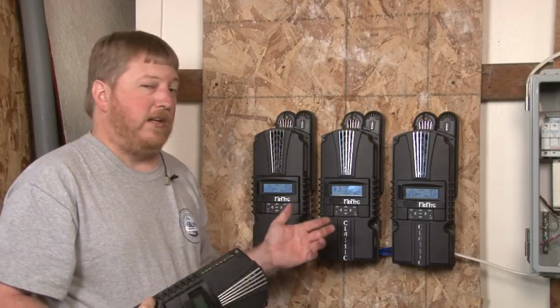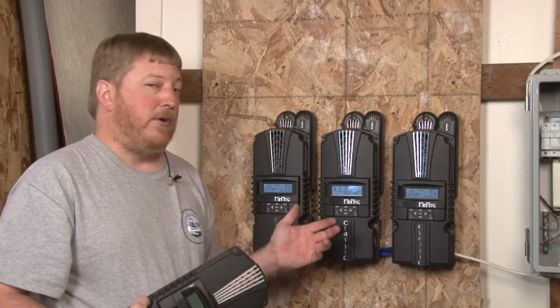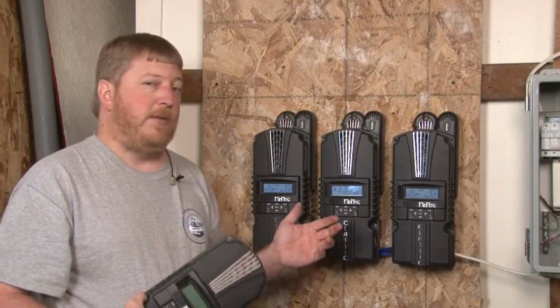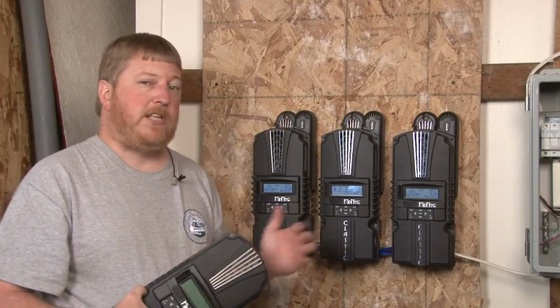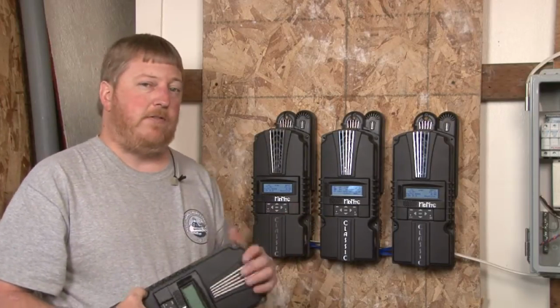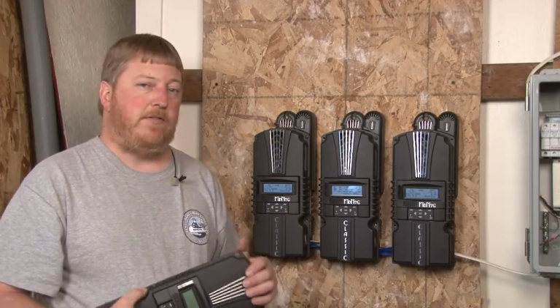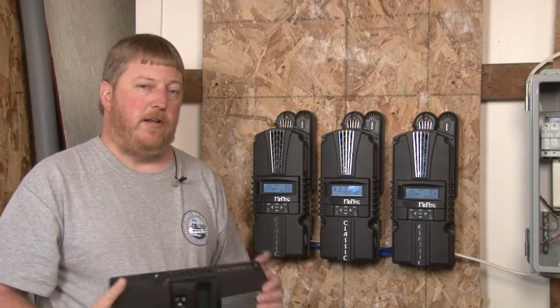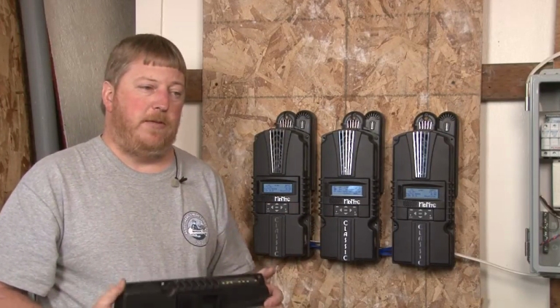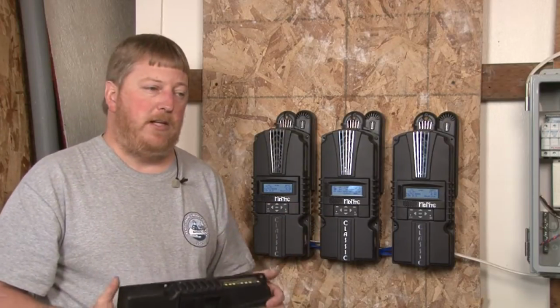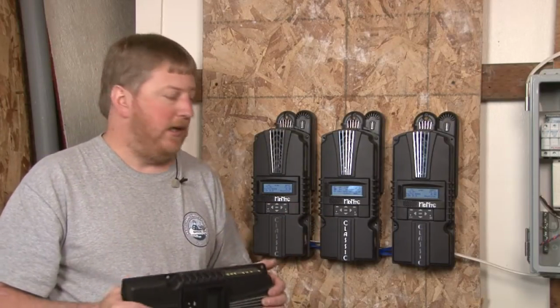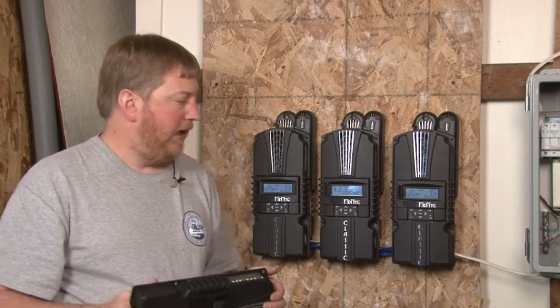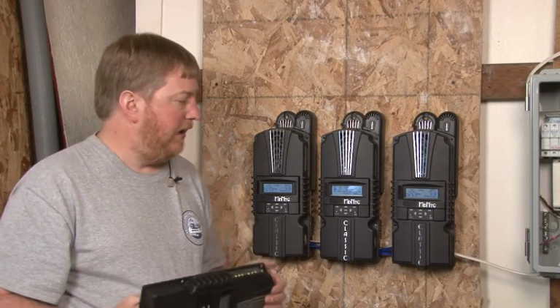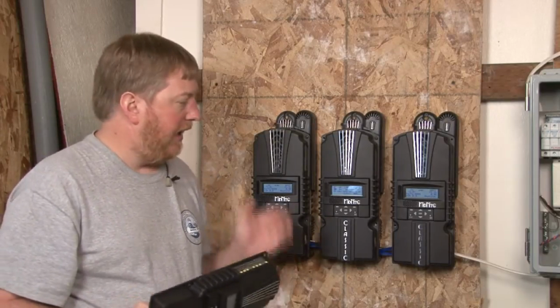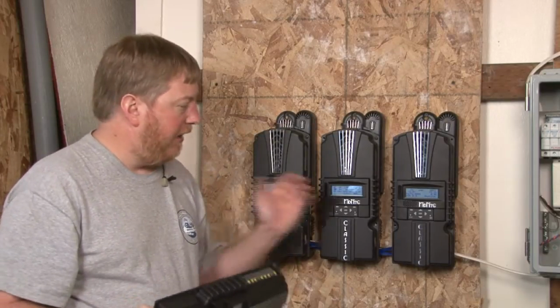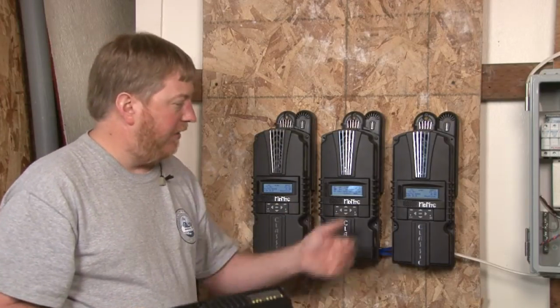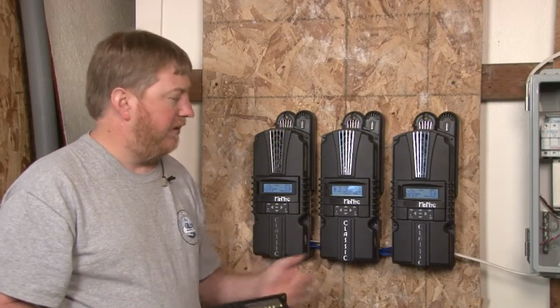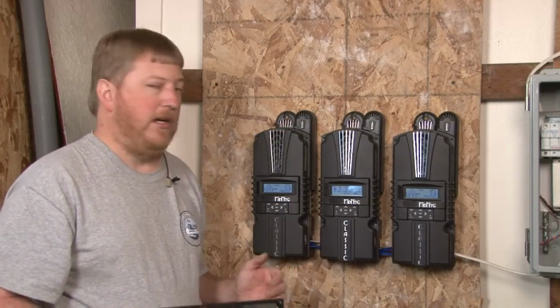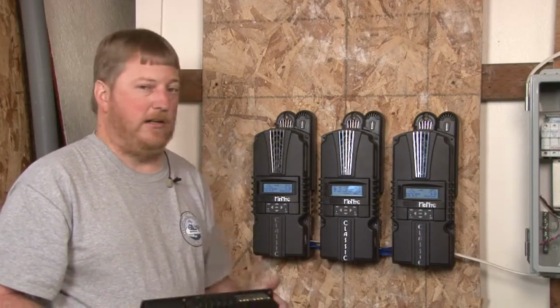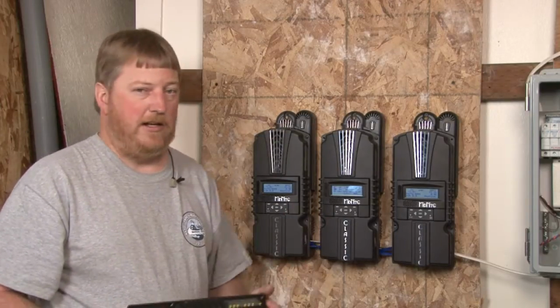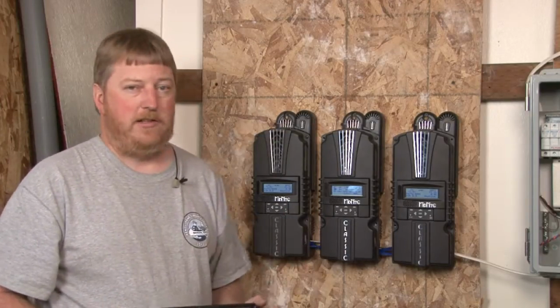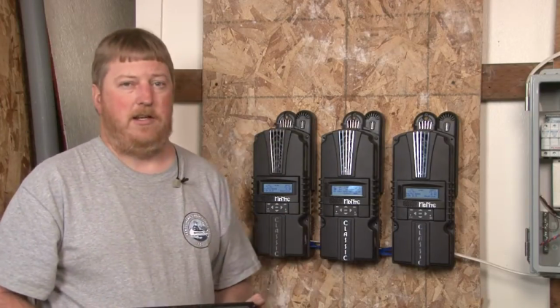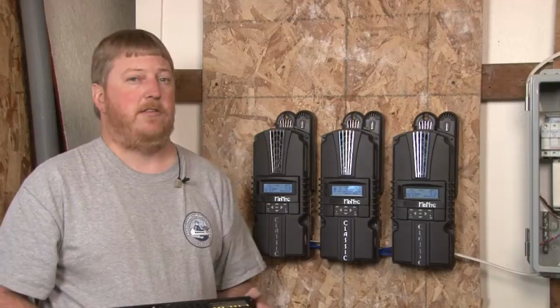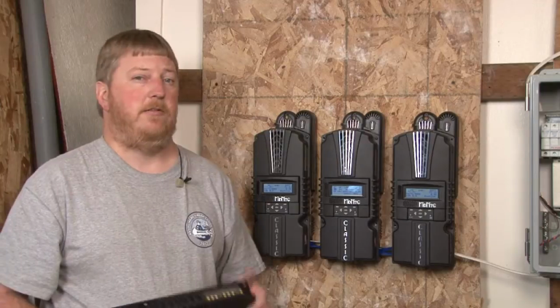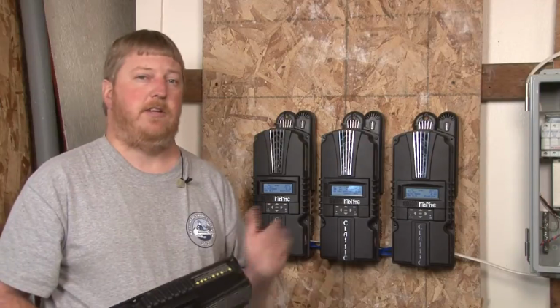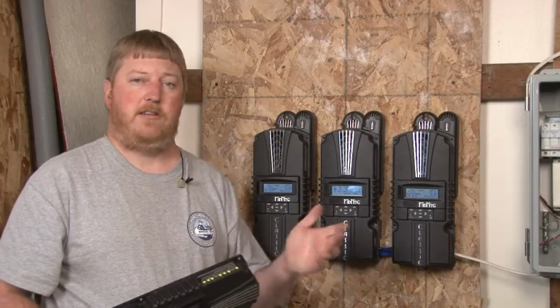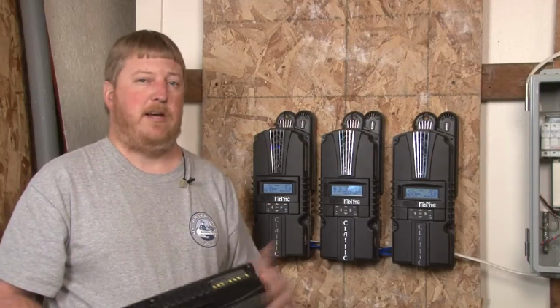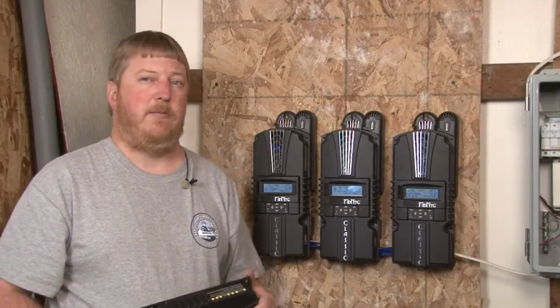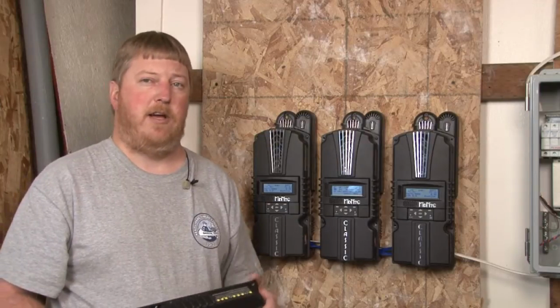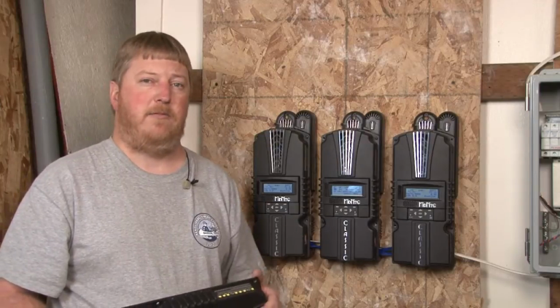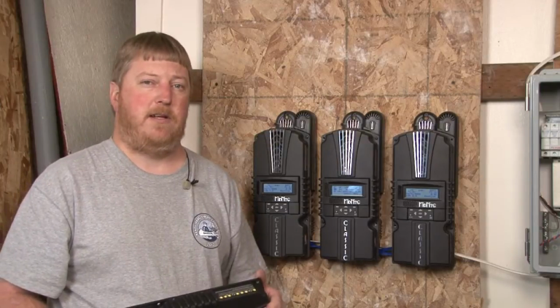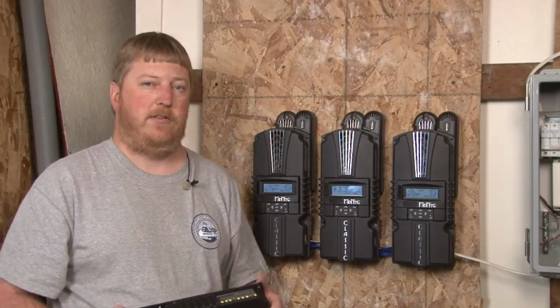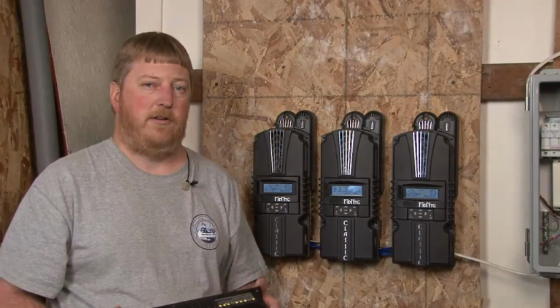That pretty much covers Follow Me, Addressing, and Classic Lights. So until next time, I'm Ryan of Midnight Solar.